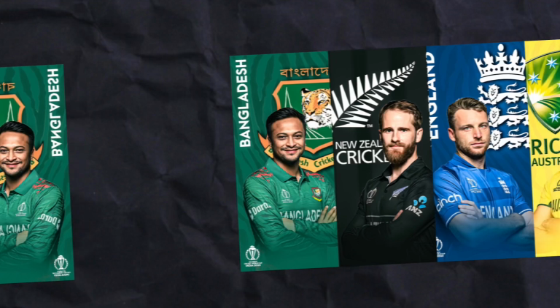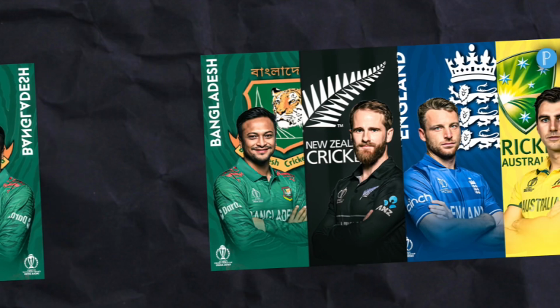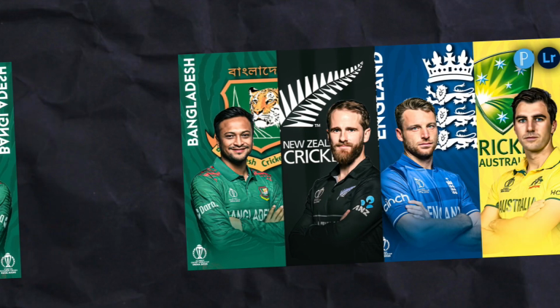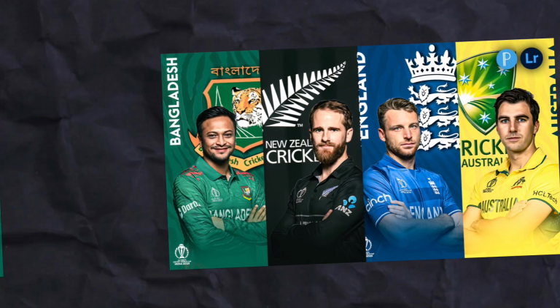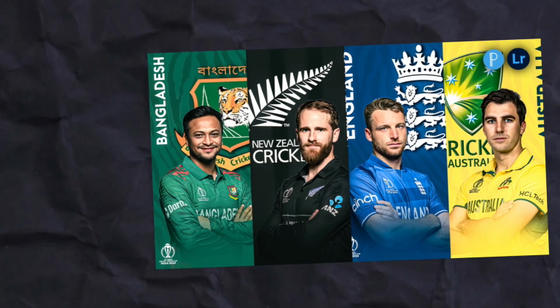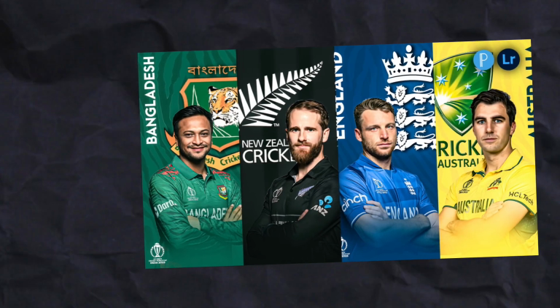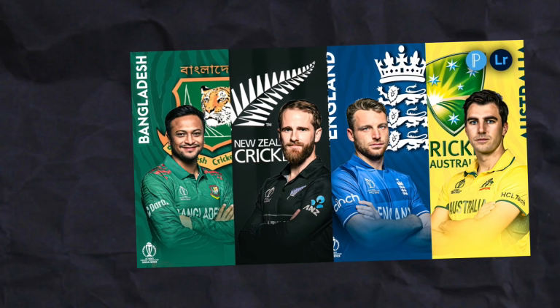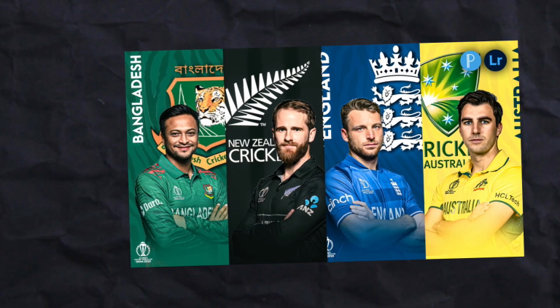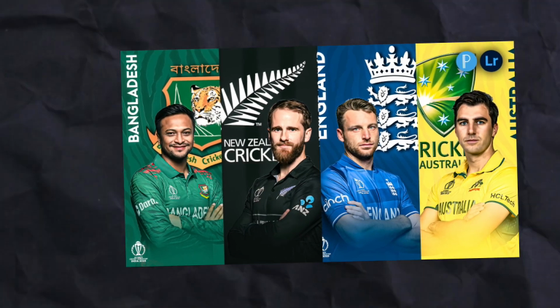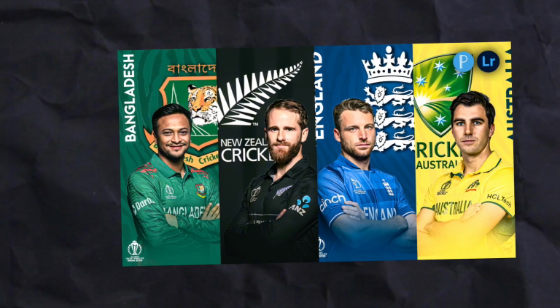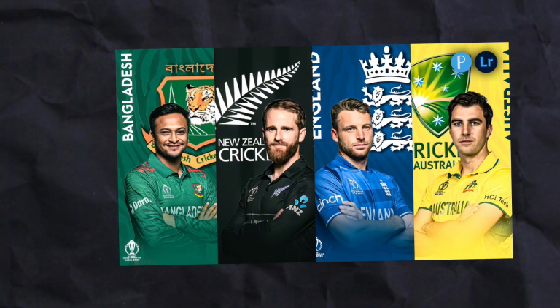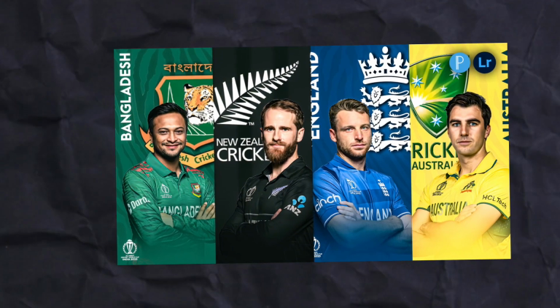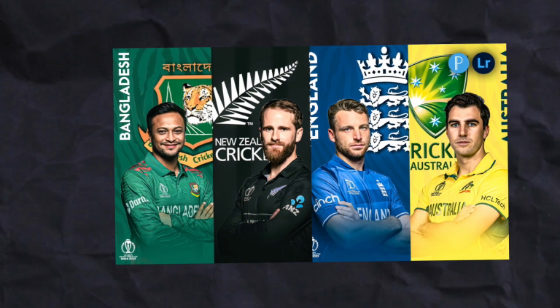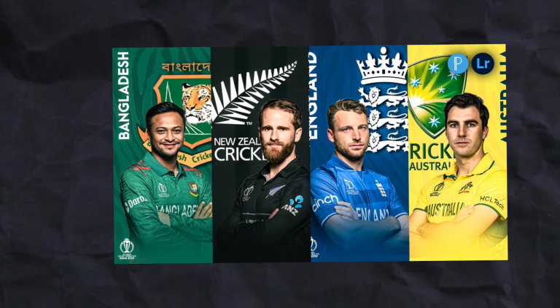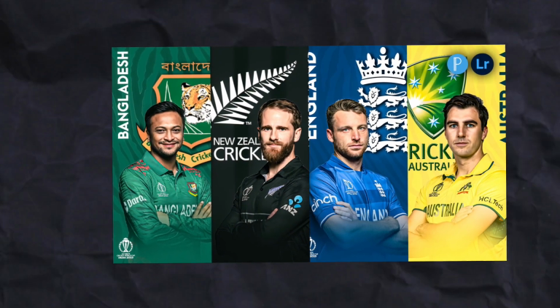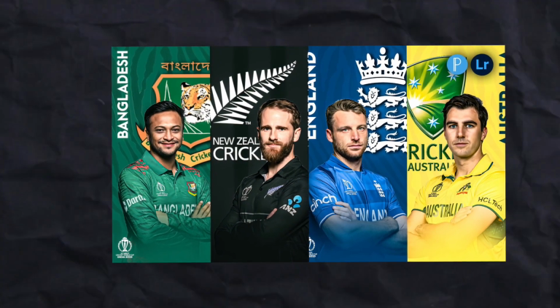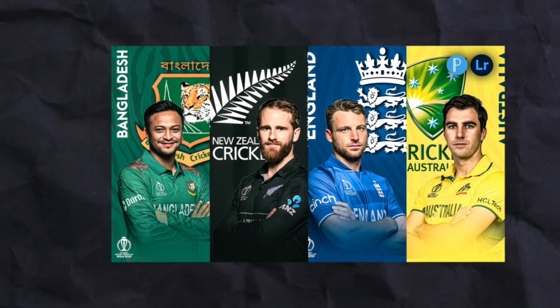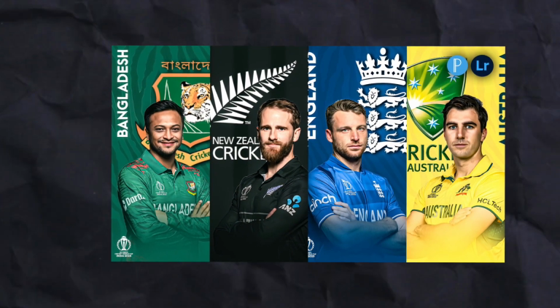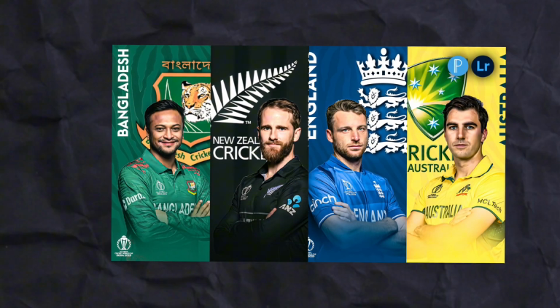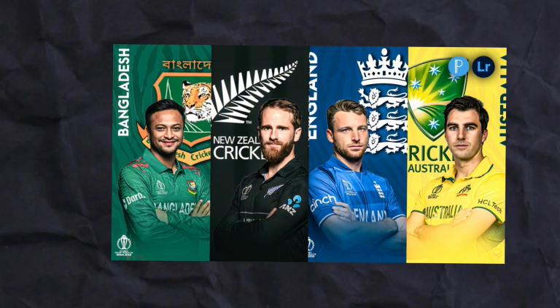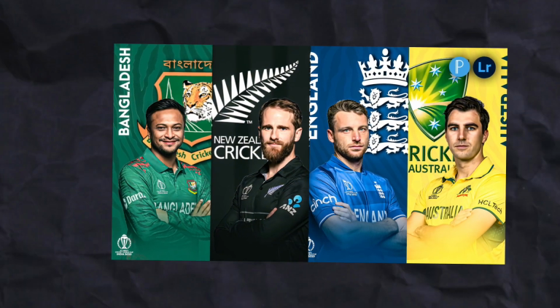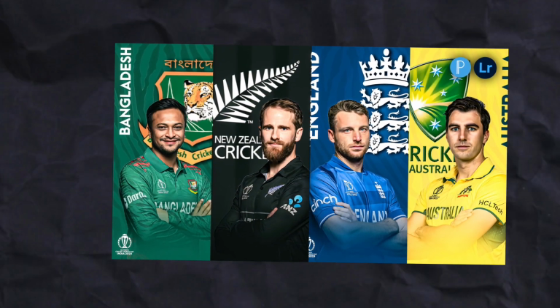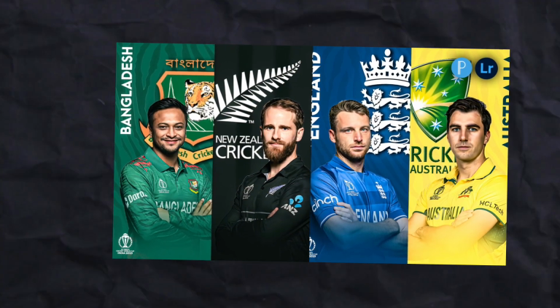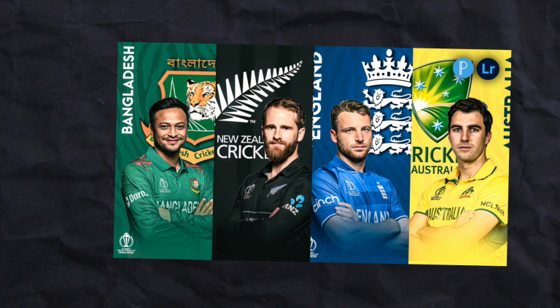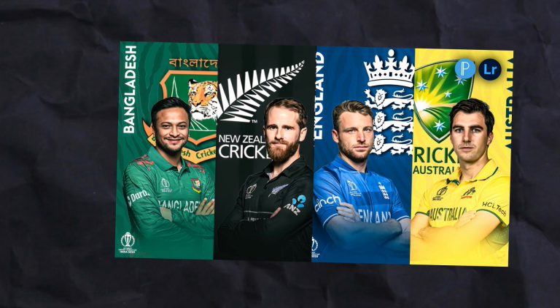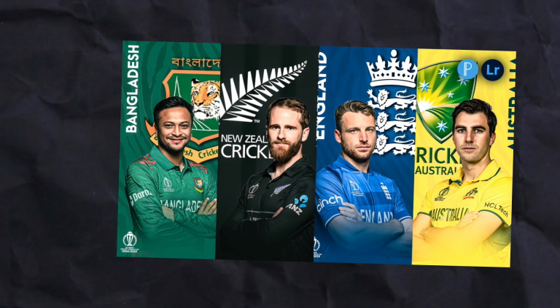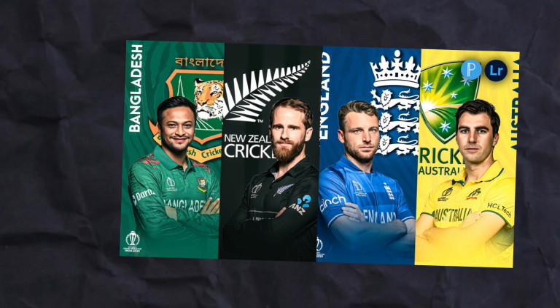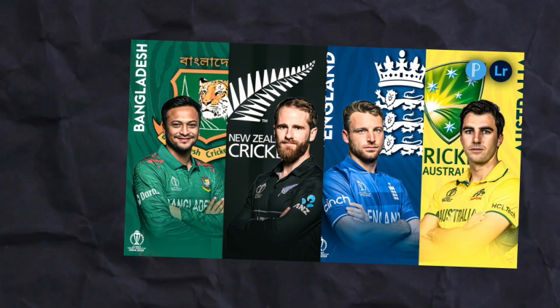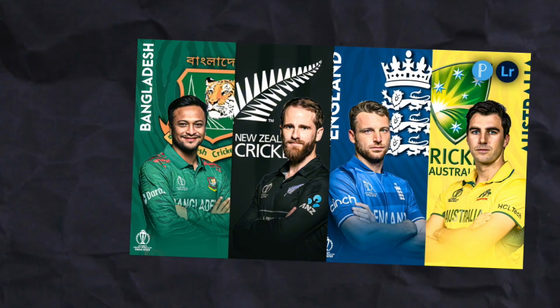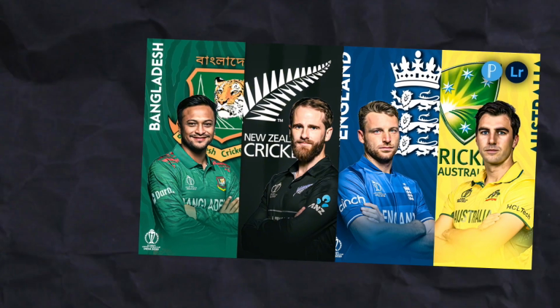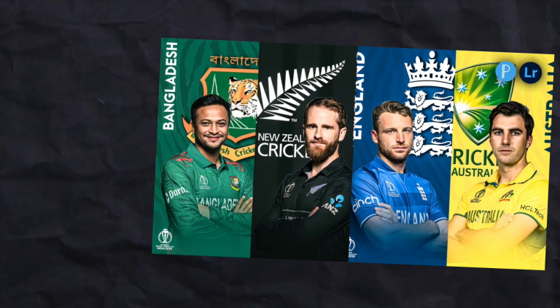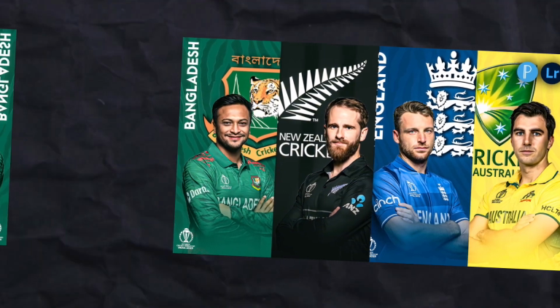In today's video, I am going to show you how you can make this Cricut poster. So without any further delay, let's get started.